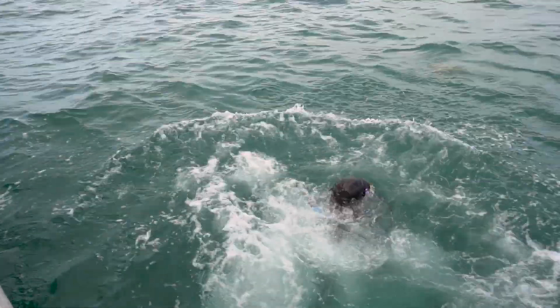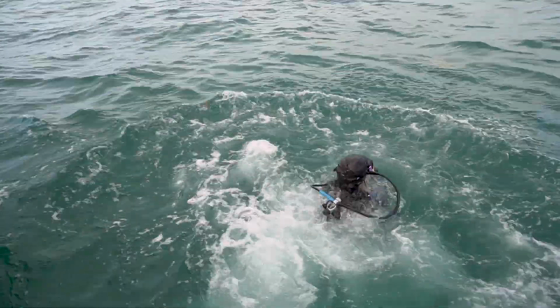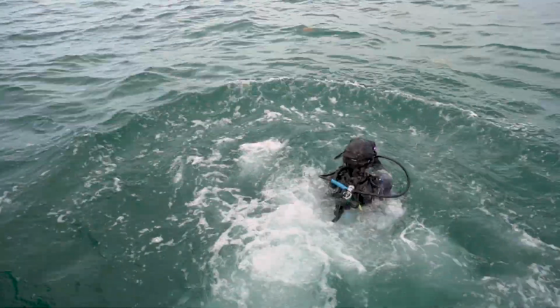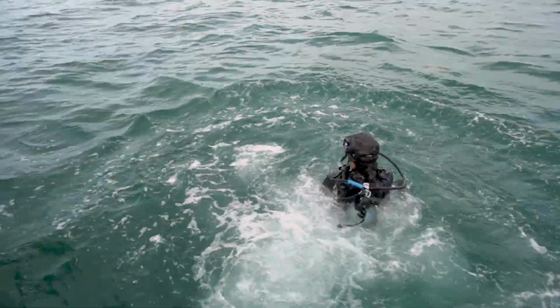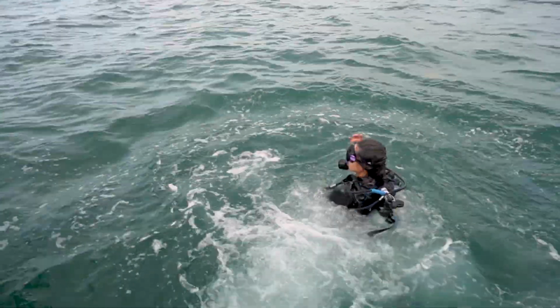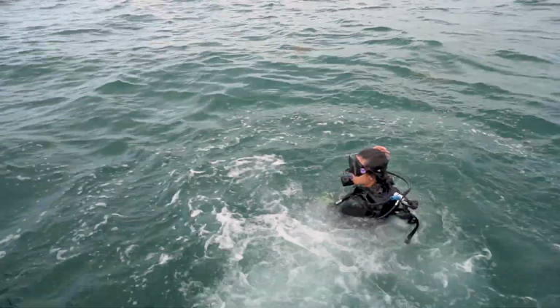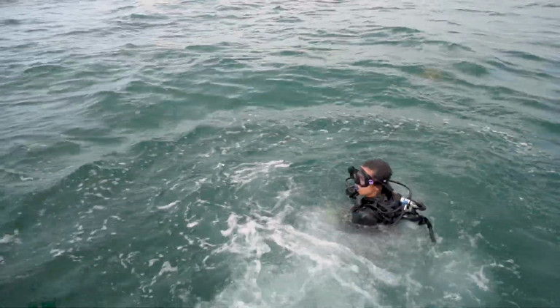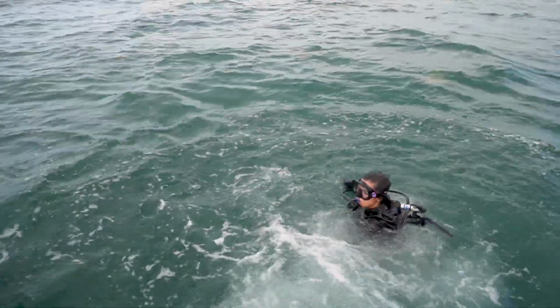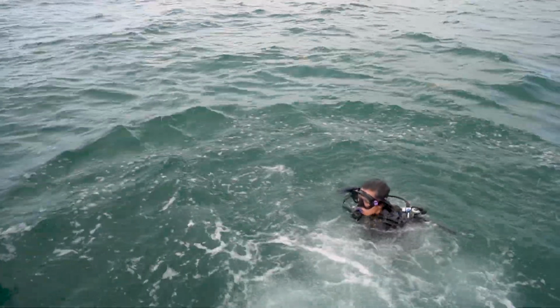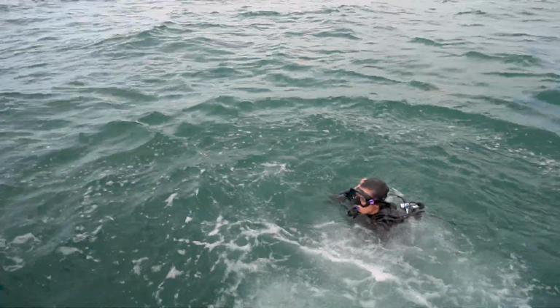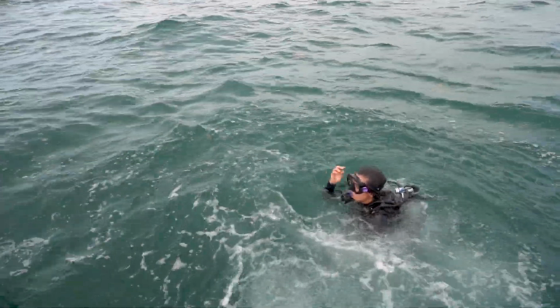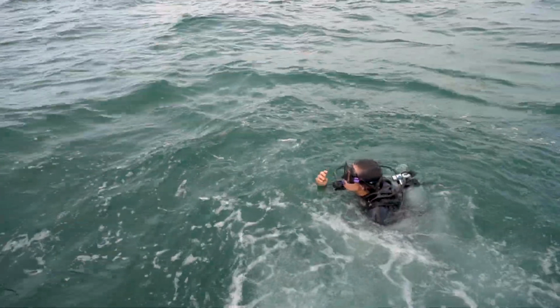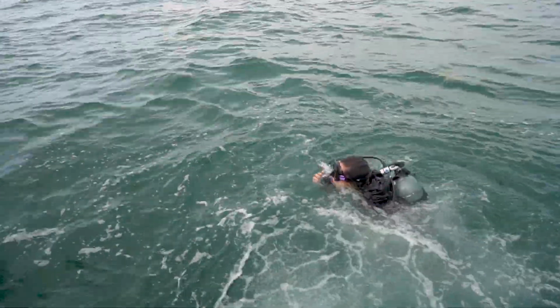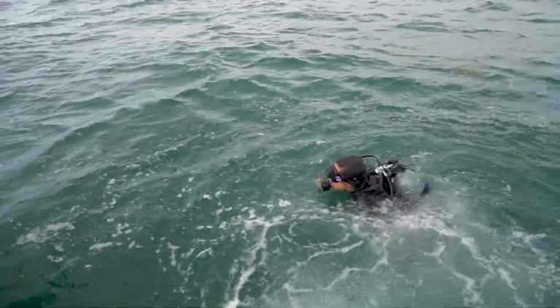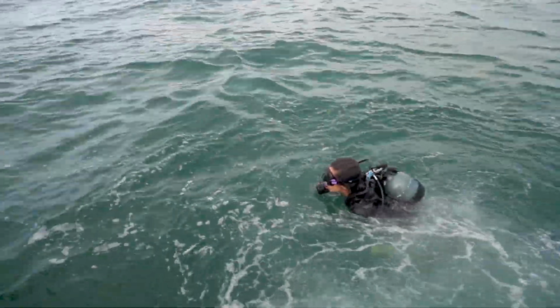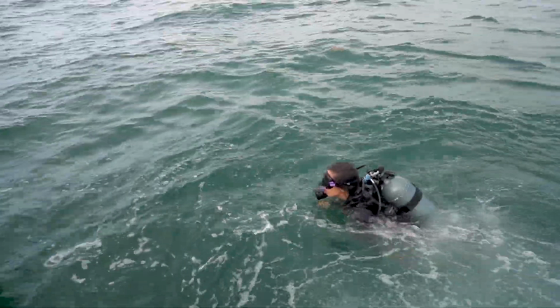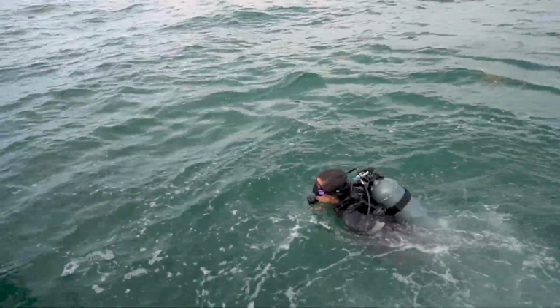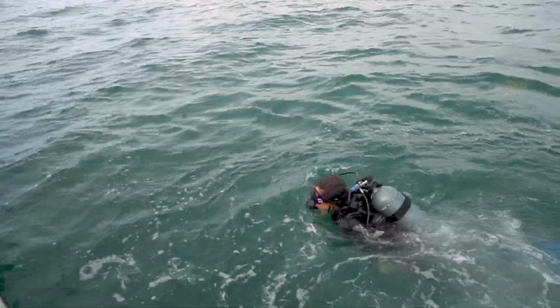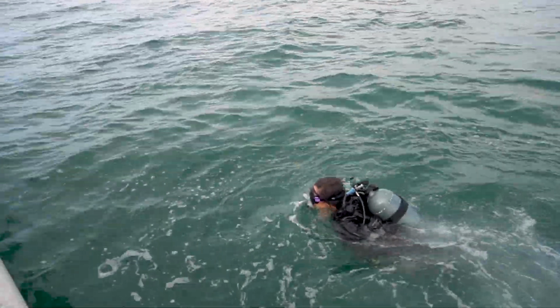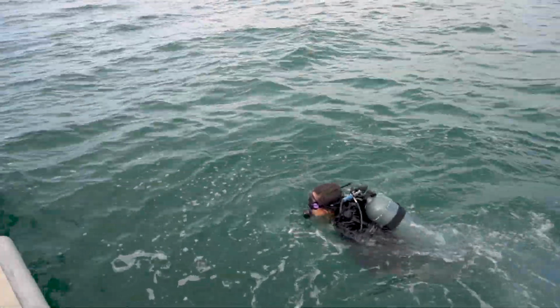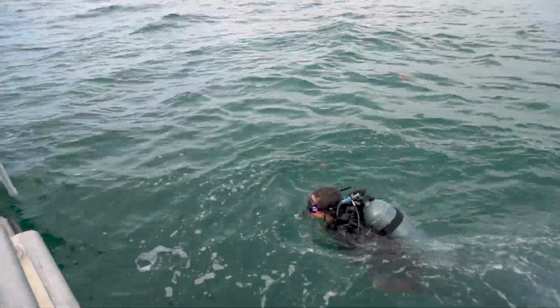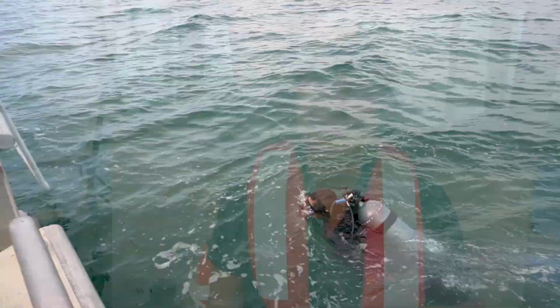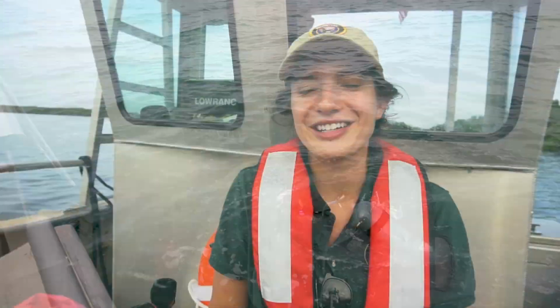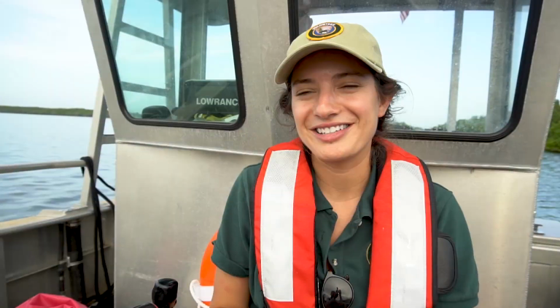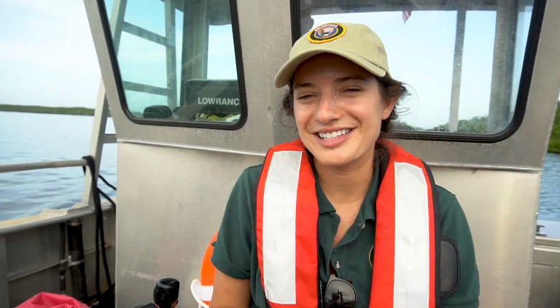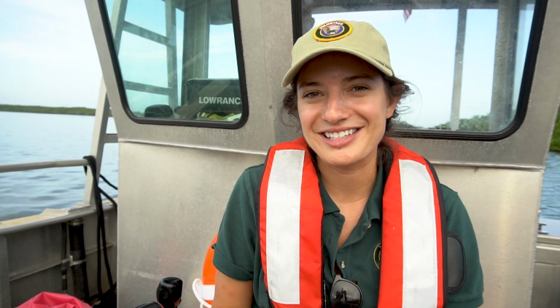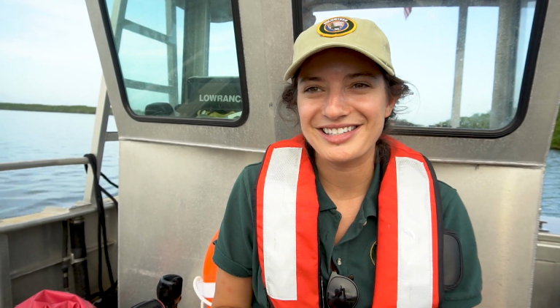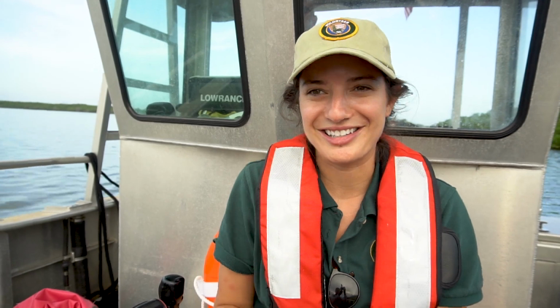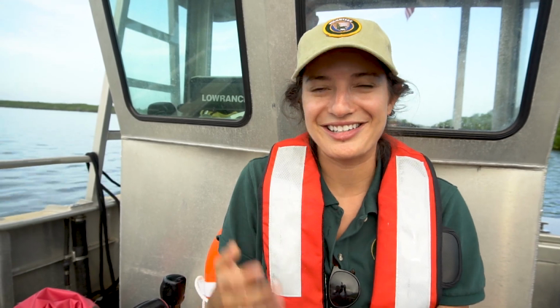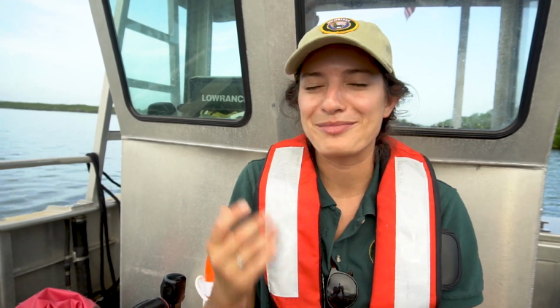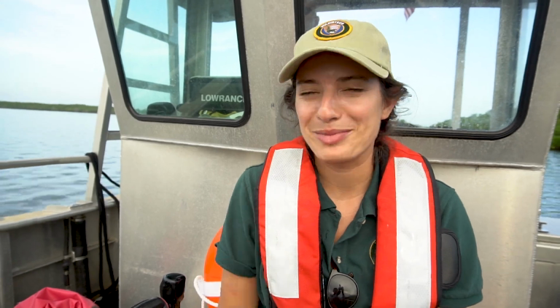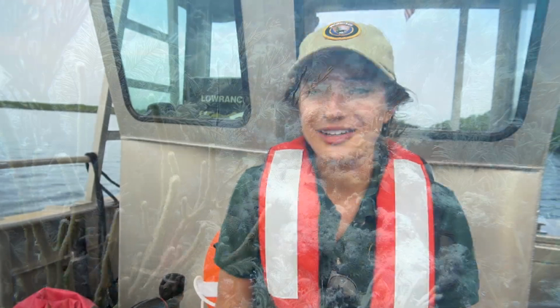I just like being in the water and I like corals and fish, so every day that we get to do this is a good day in my book.